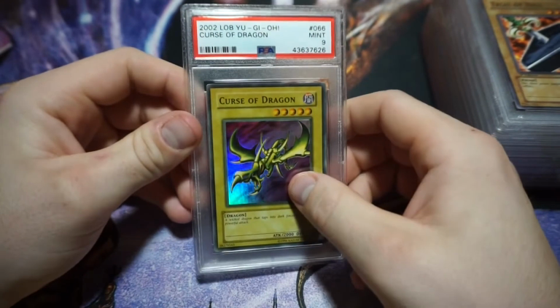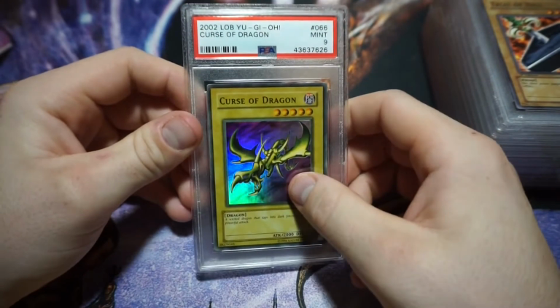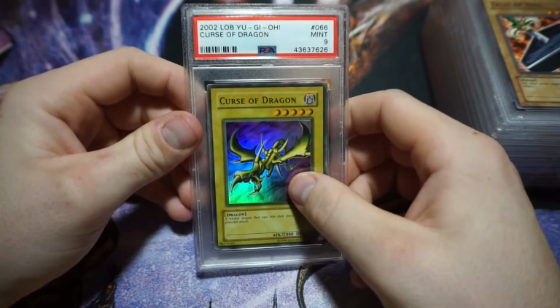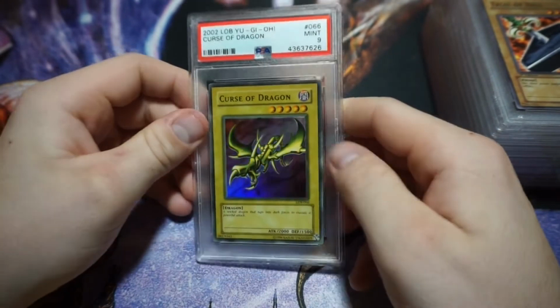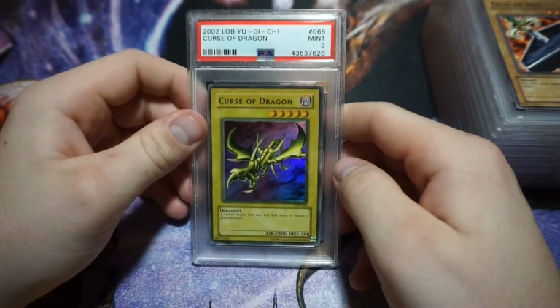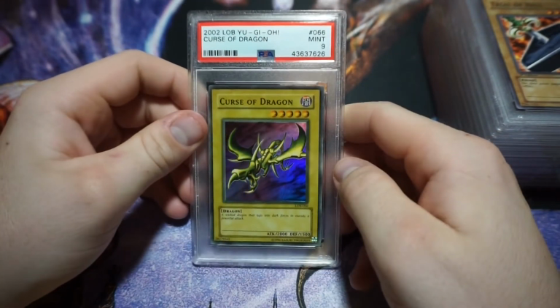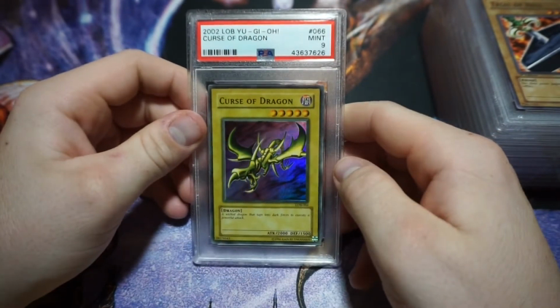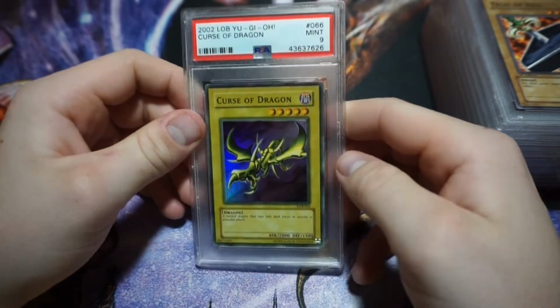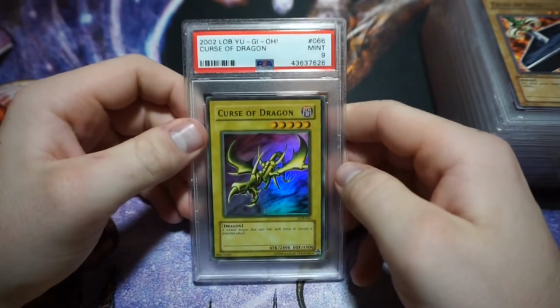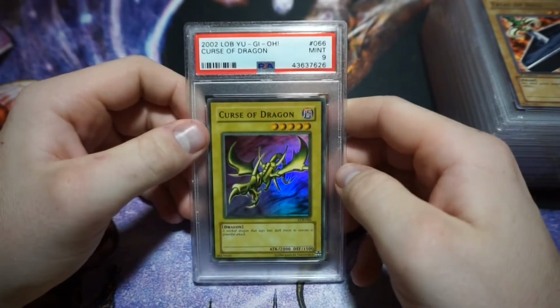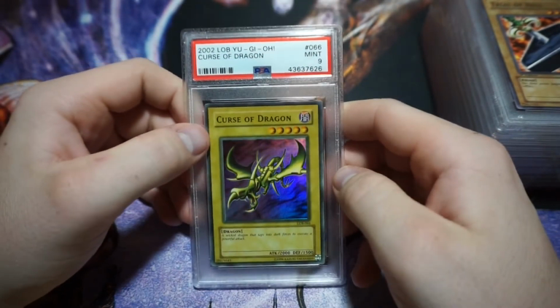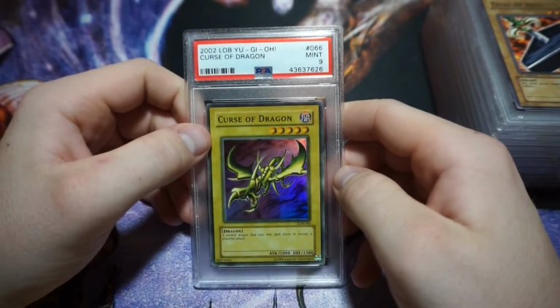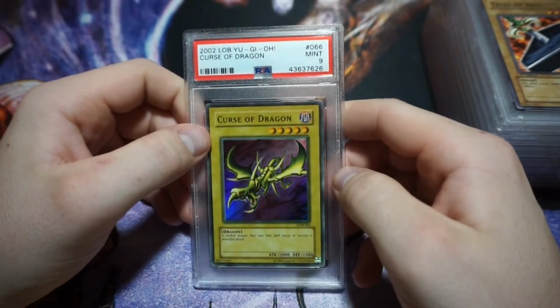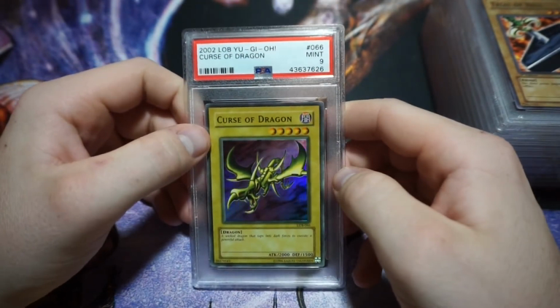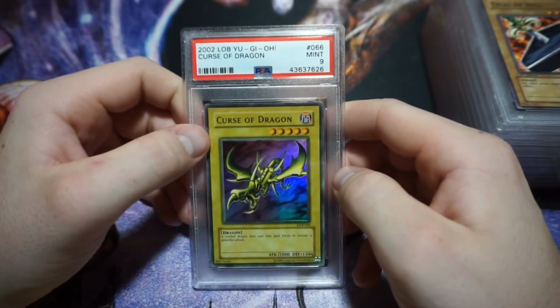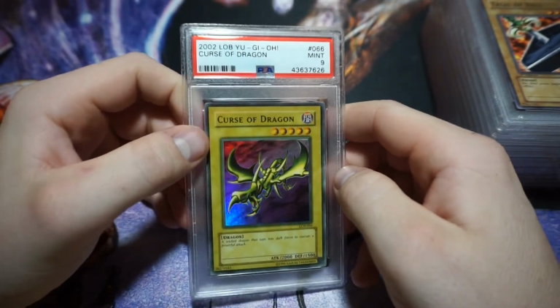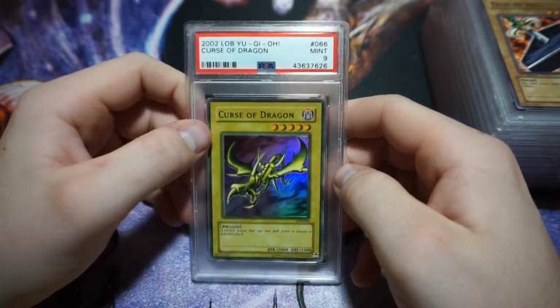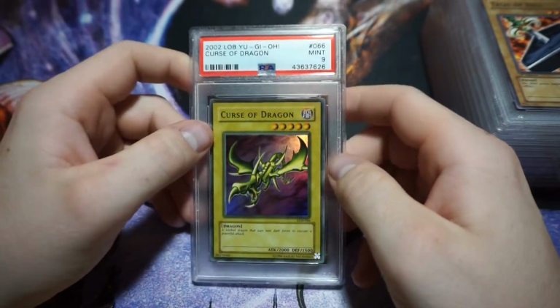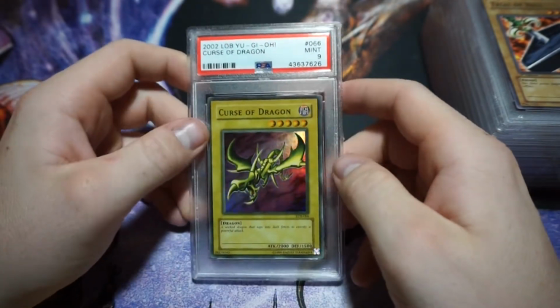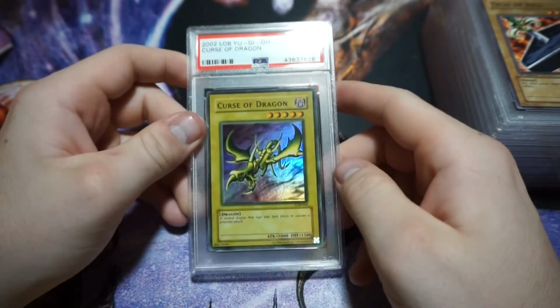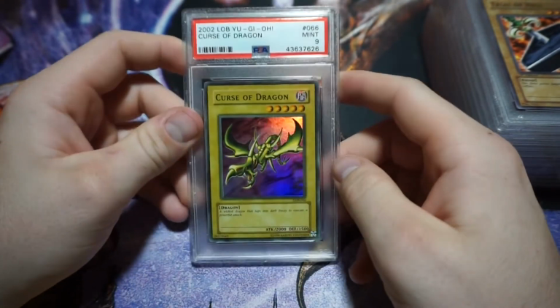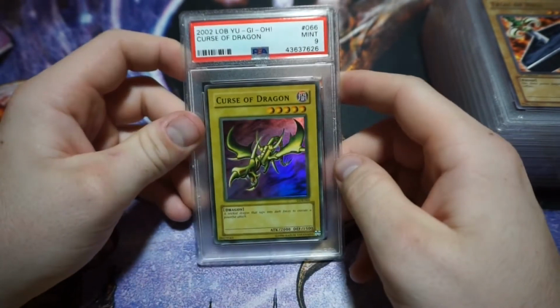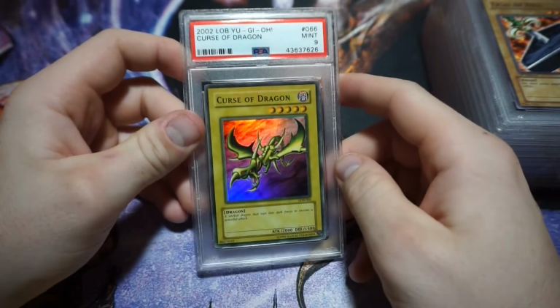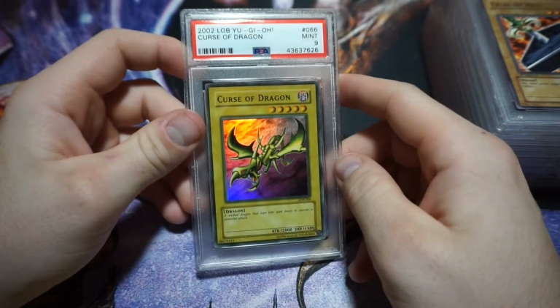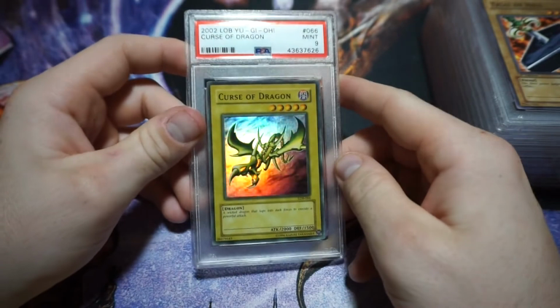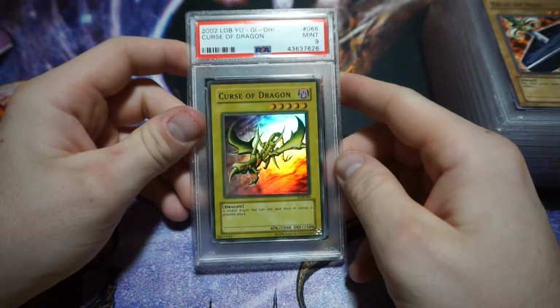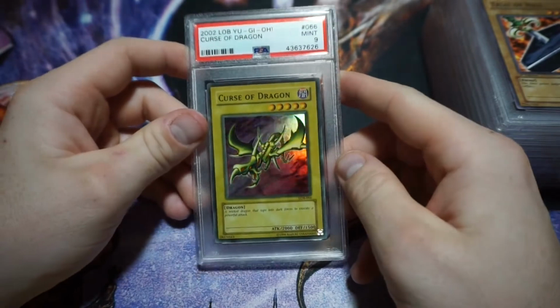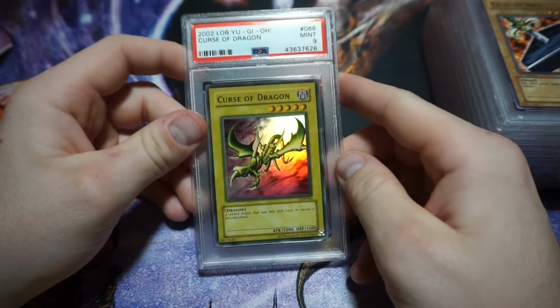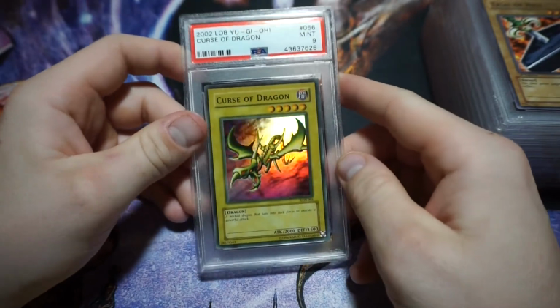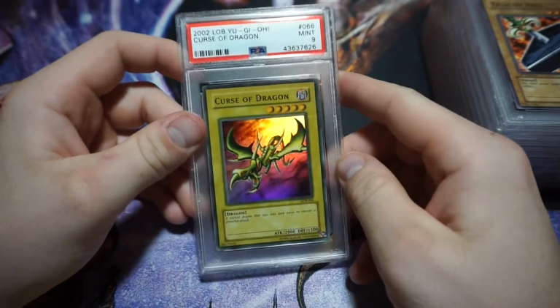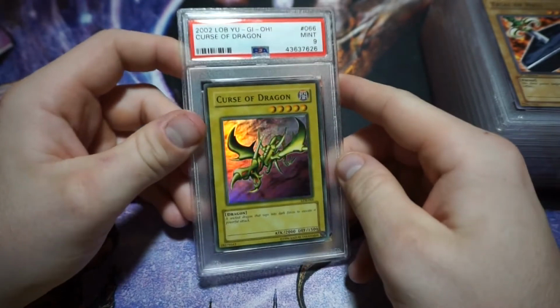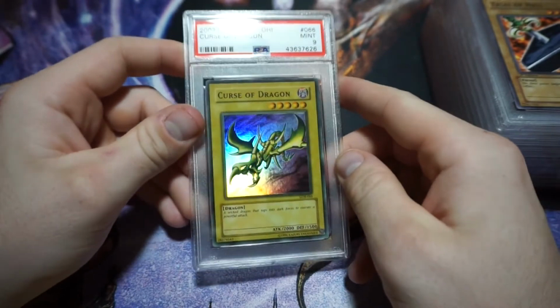My last PSA 9 I actually picked up for $25 recently — it's a Curse of Dragon, PSA 9 from Legend of Blue Eyes. Just an iconic card.